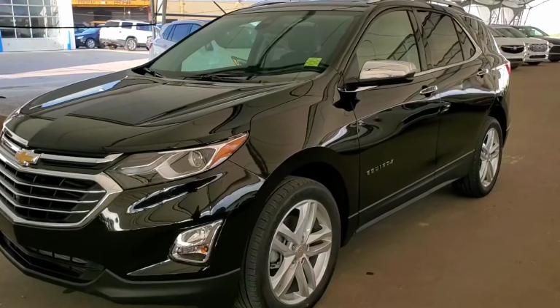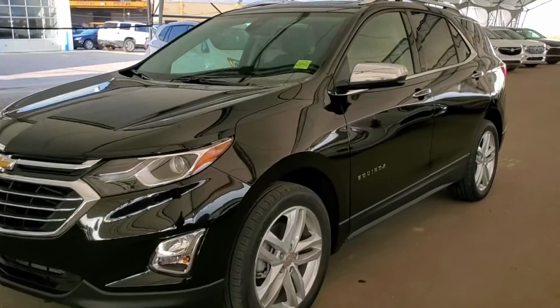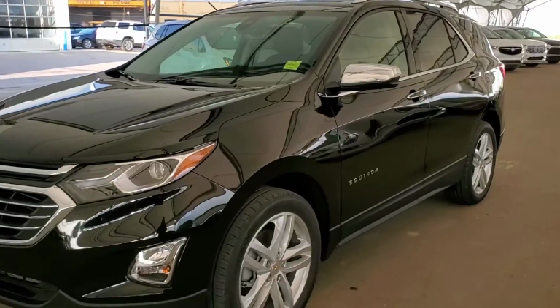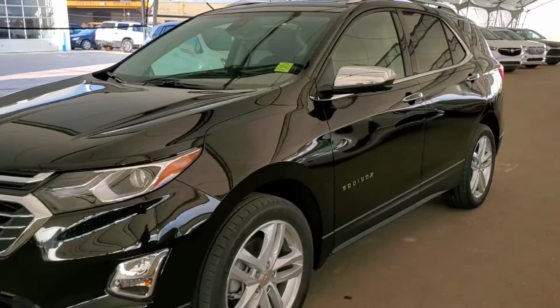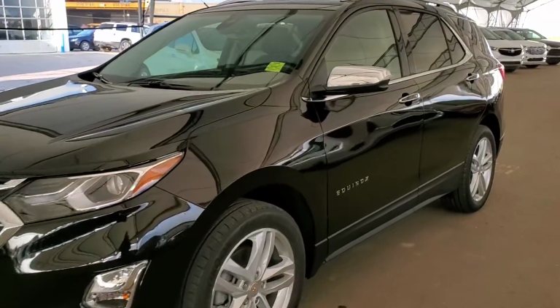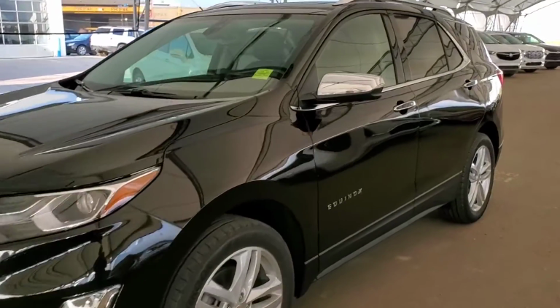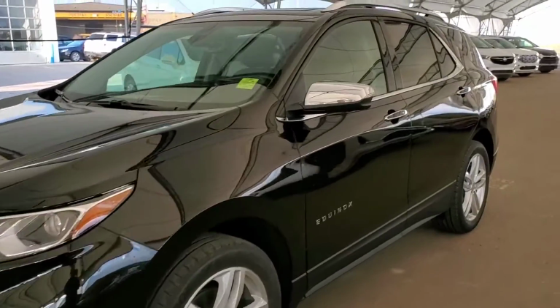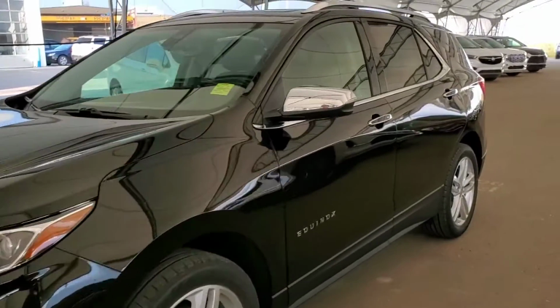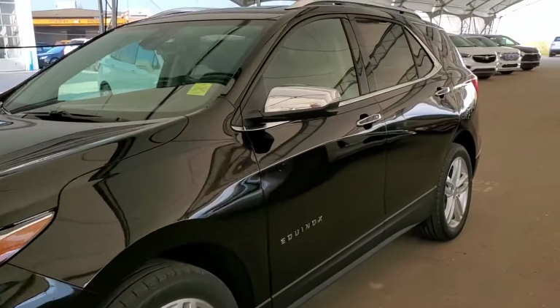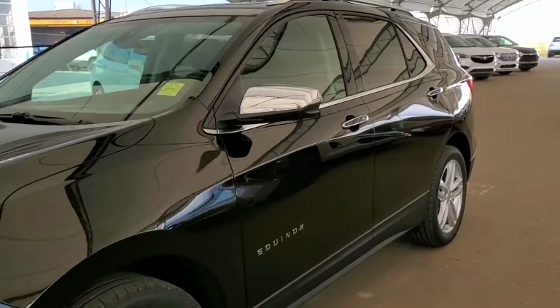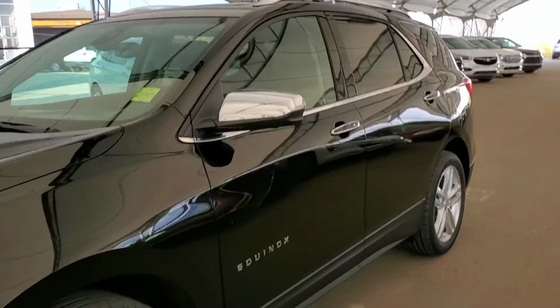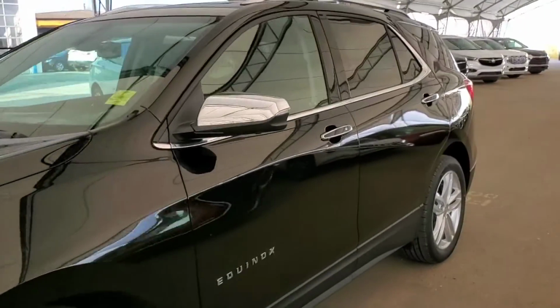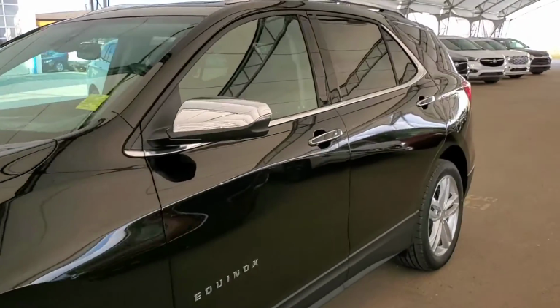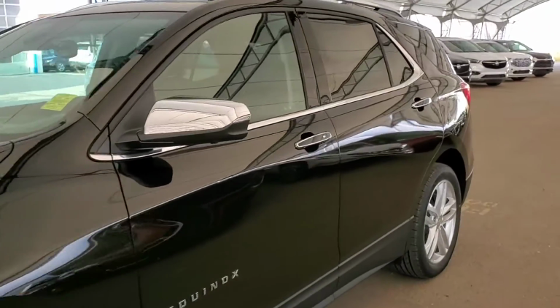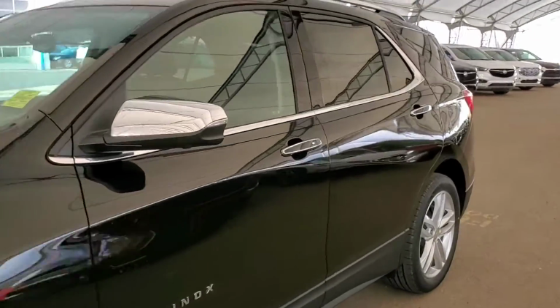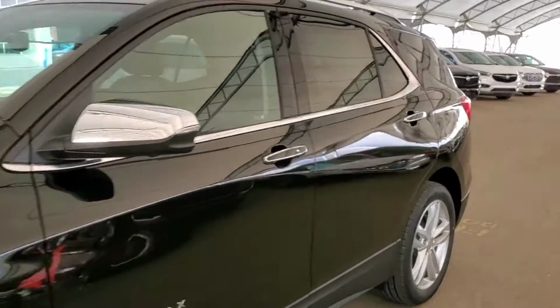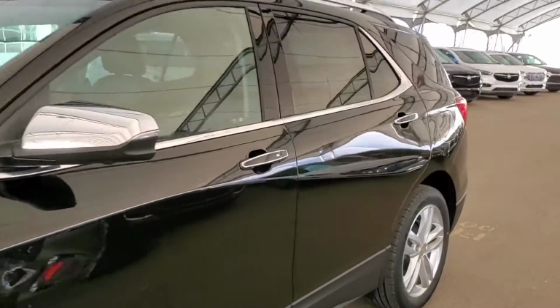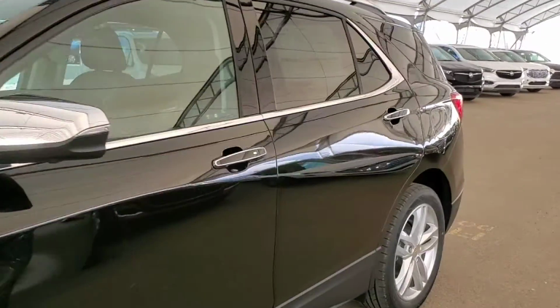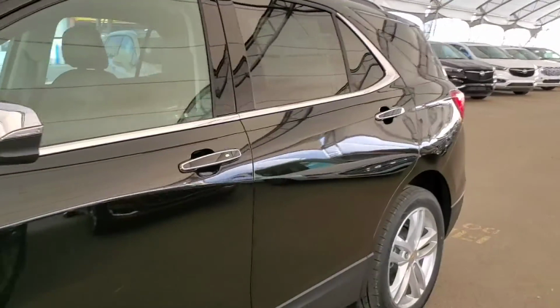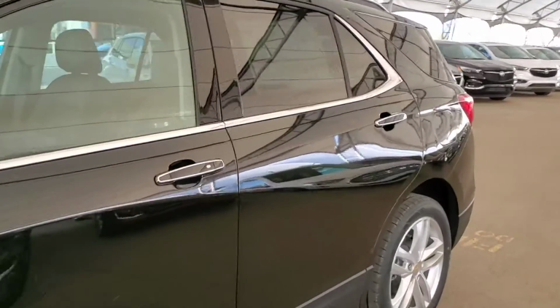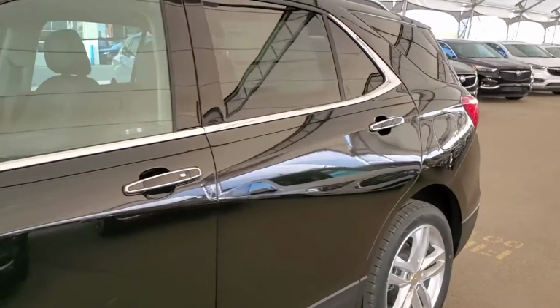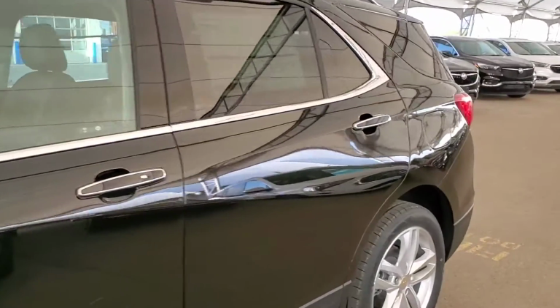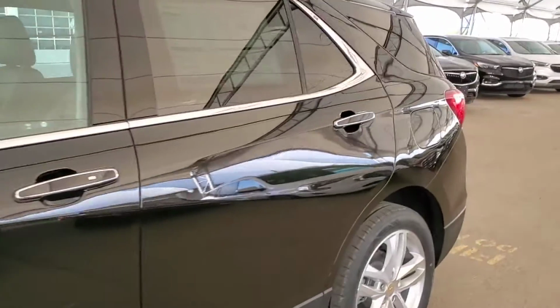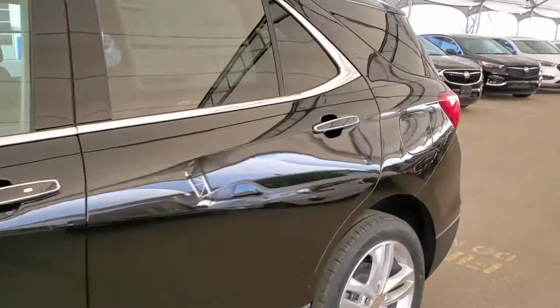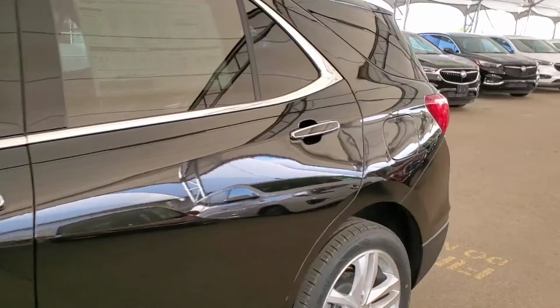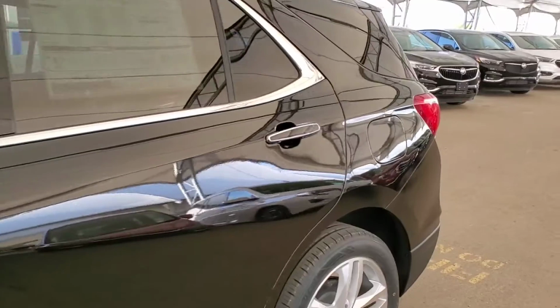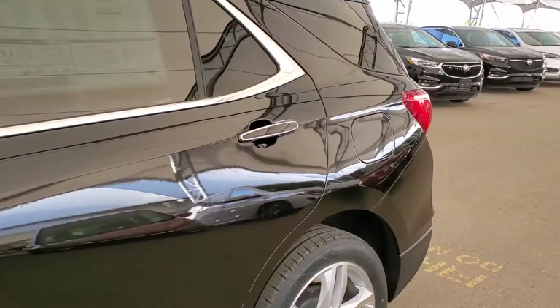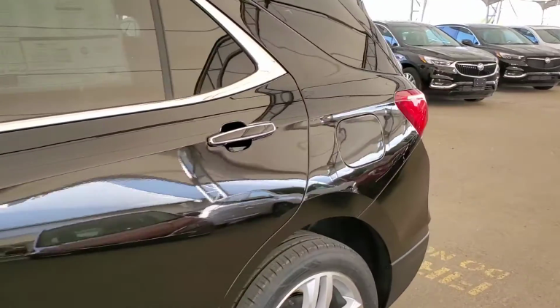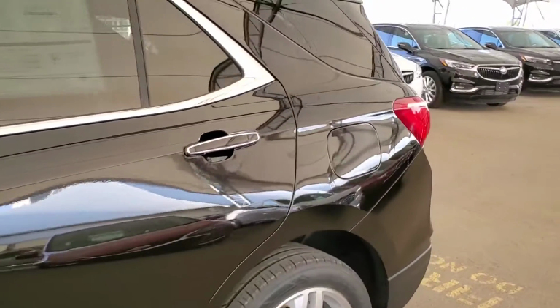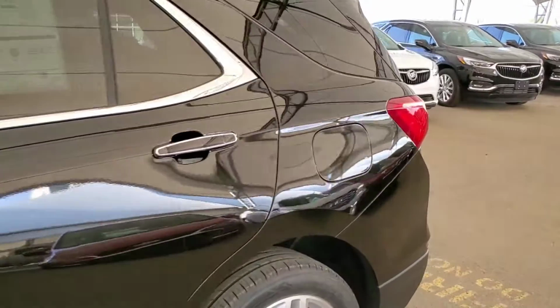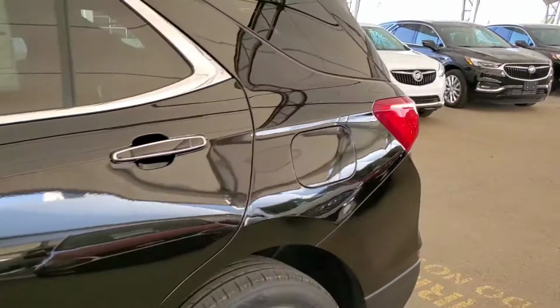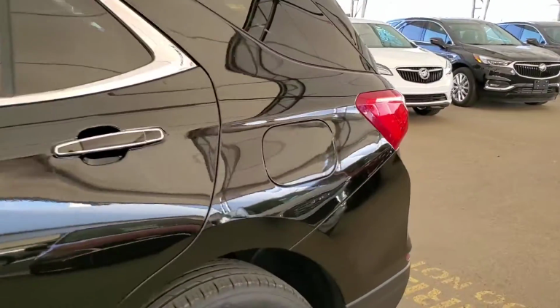Welcome to Davis Chevrolet. This is a brand new 2020 Chevy Equinox in mosaic black.